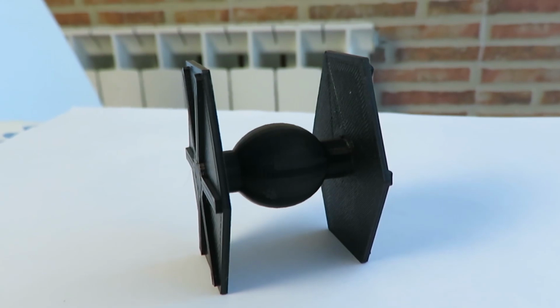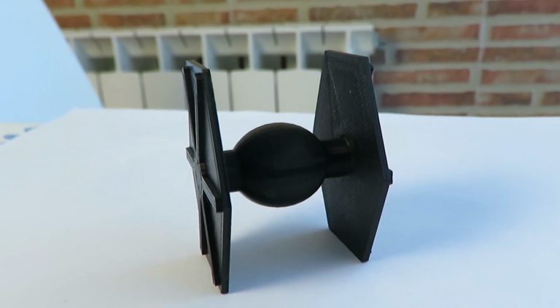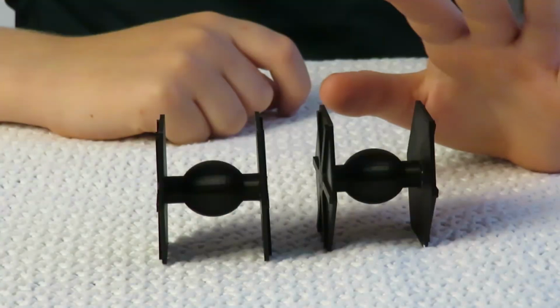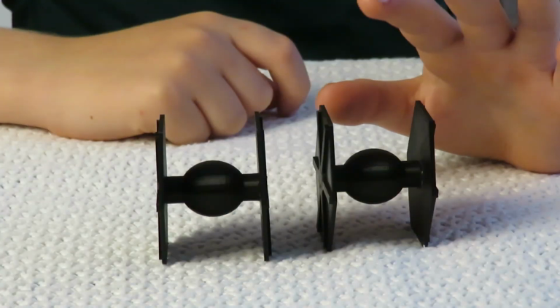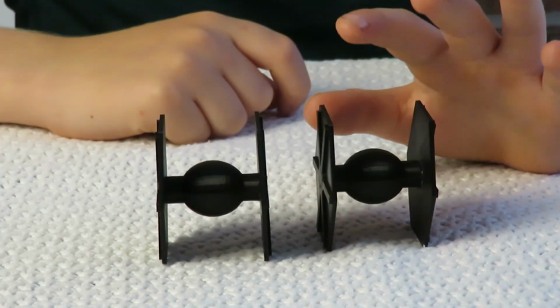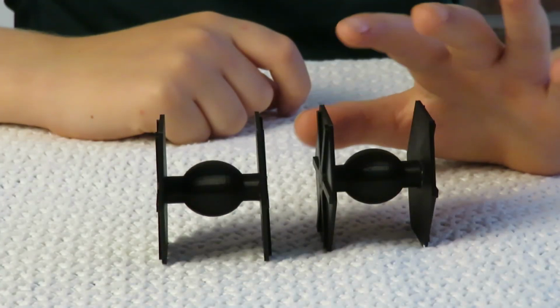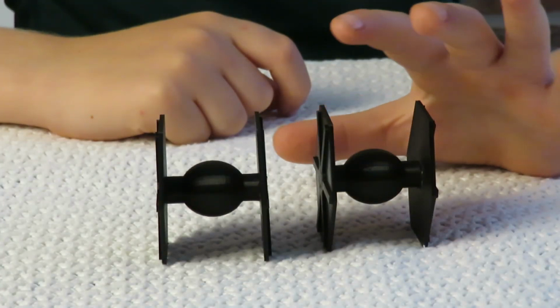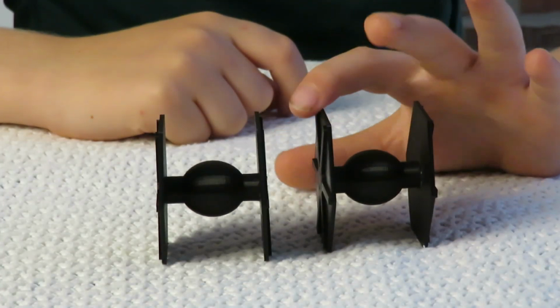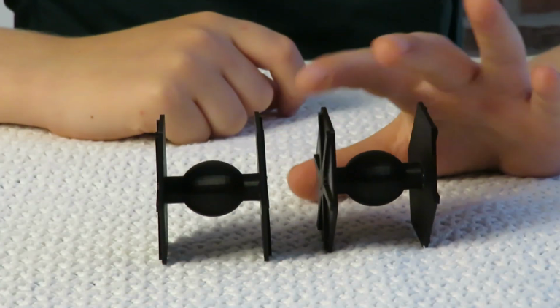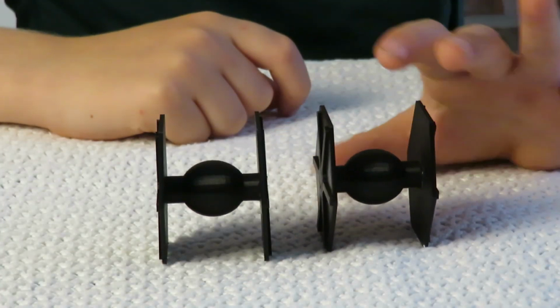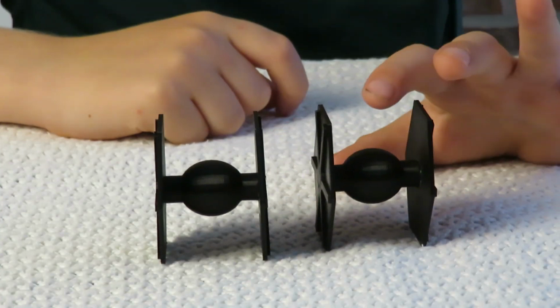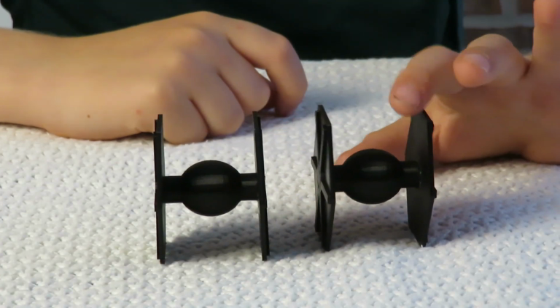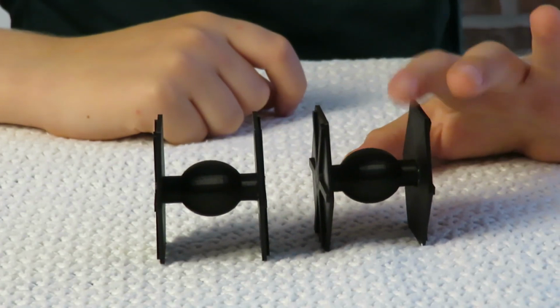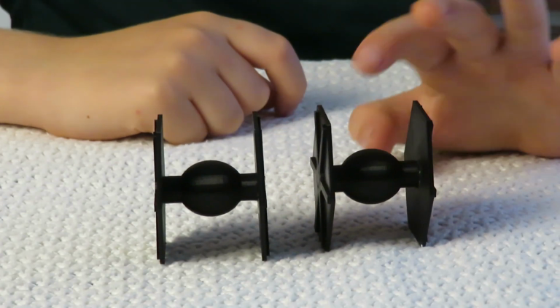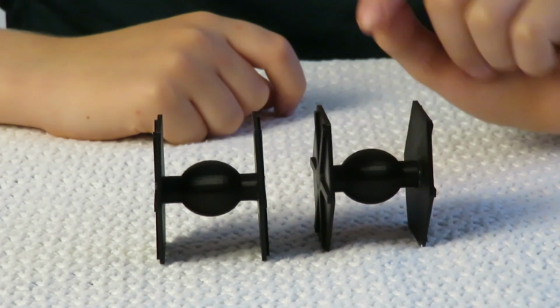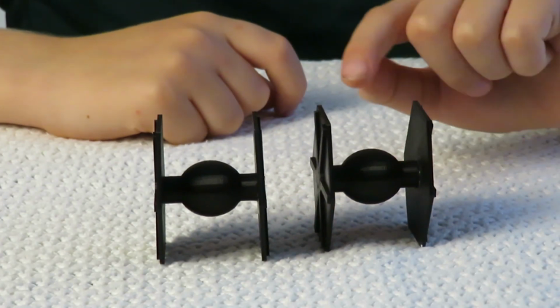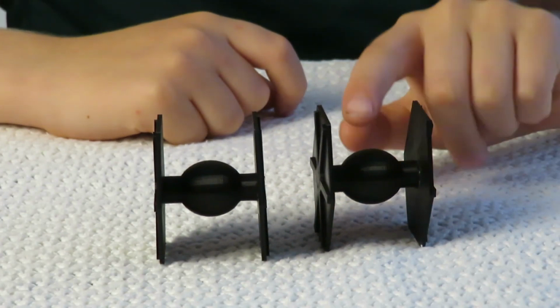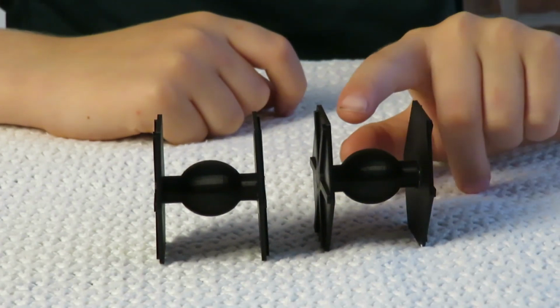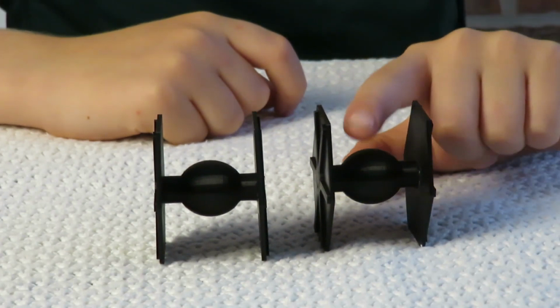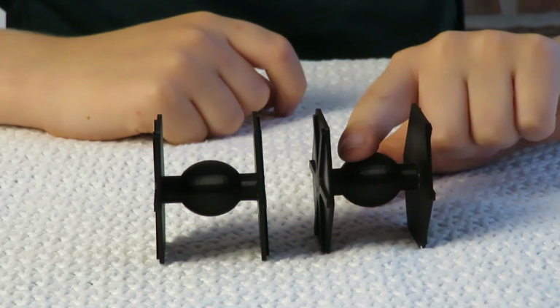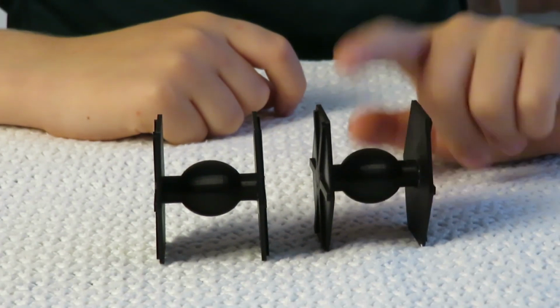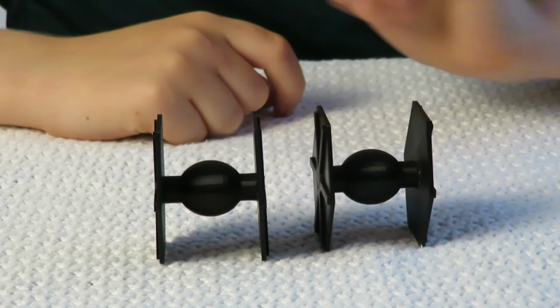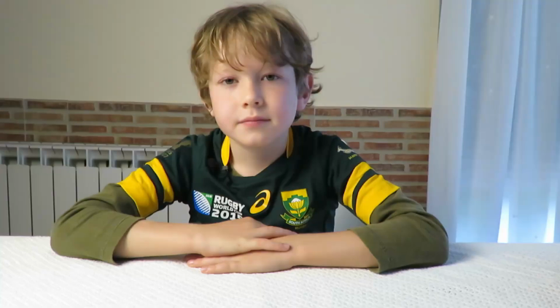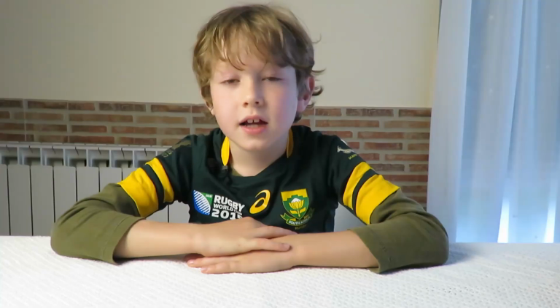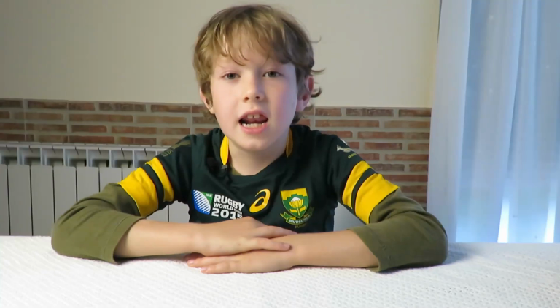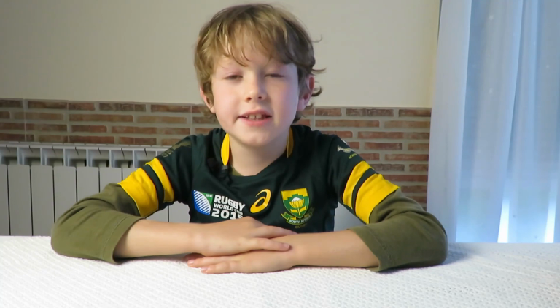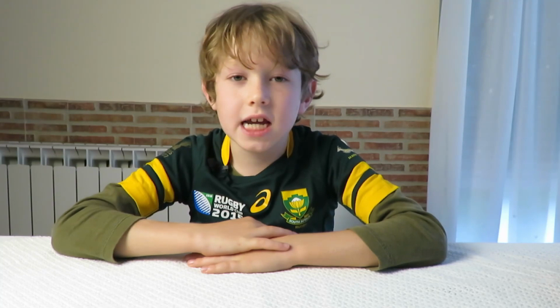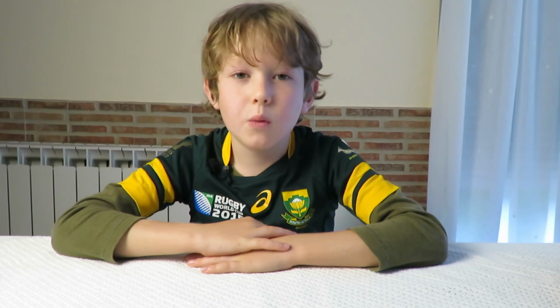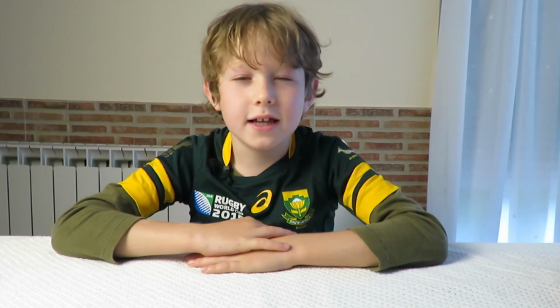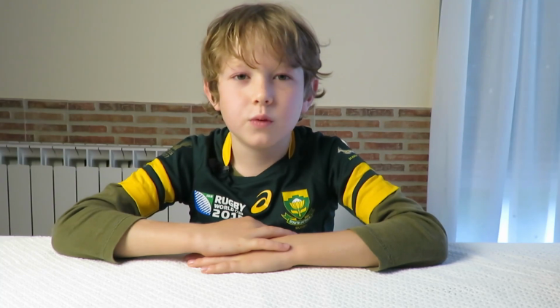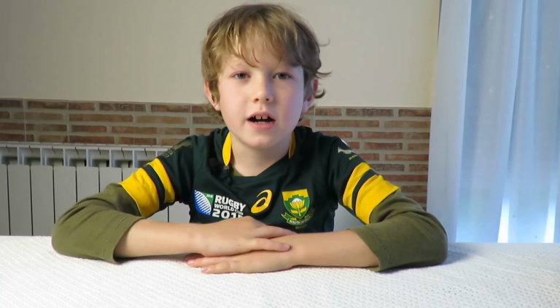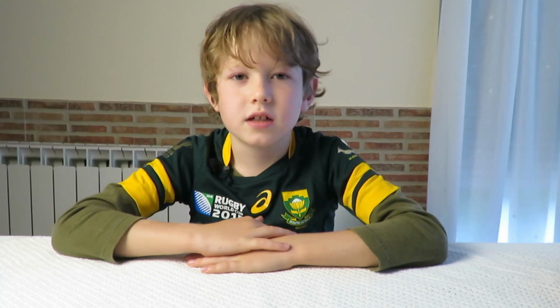Here are the side panels. And here's the cockpit. Let's see how it works.